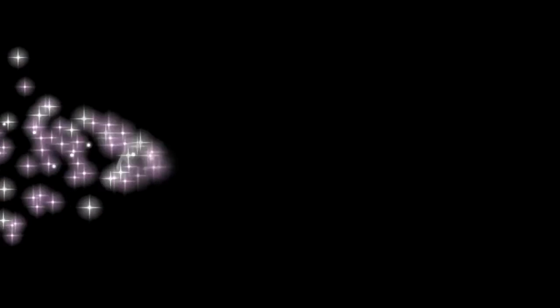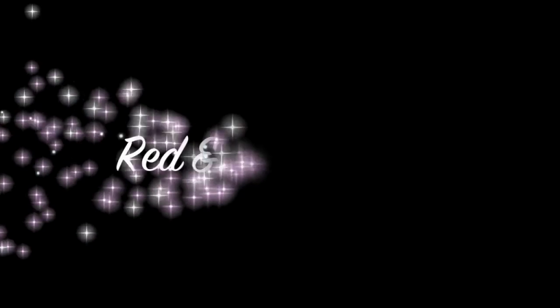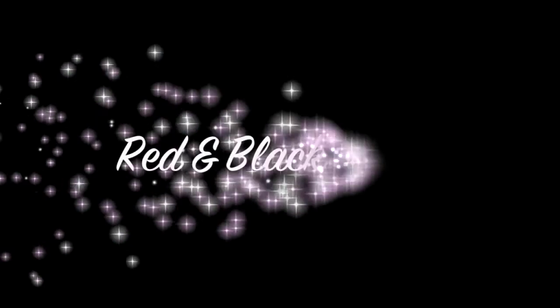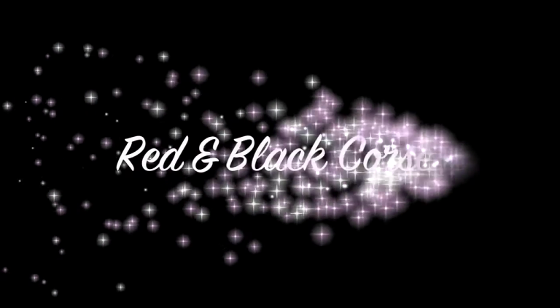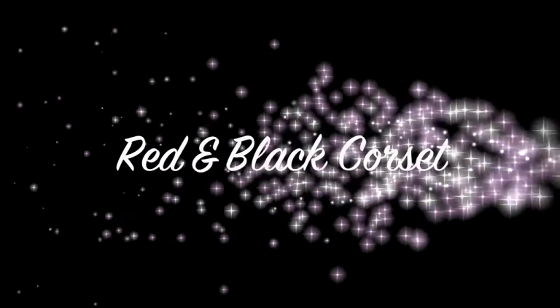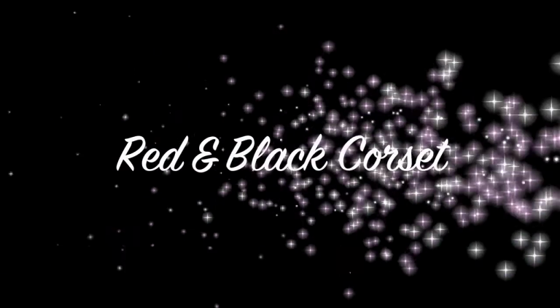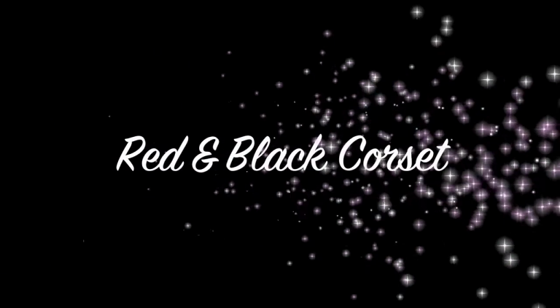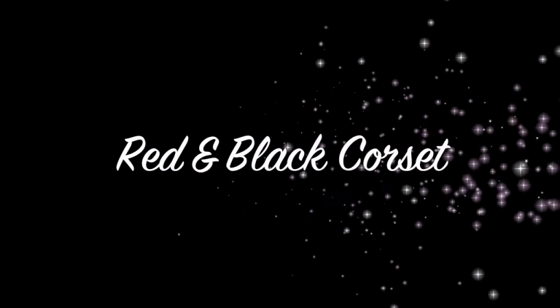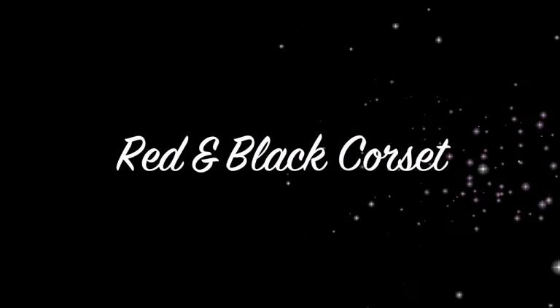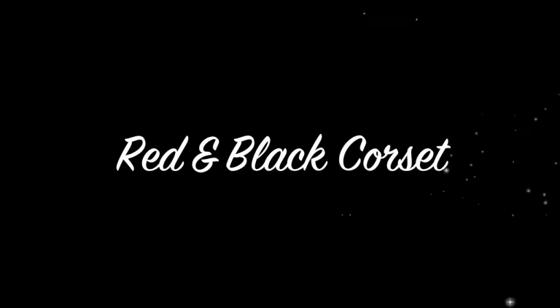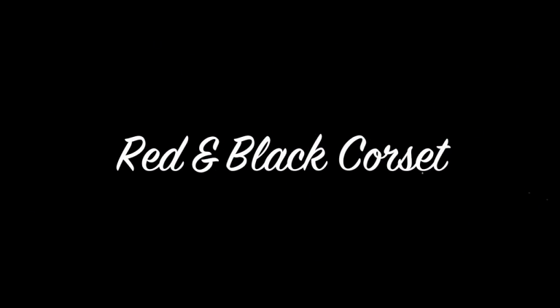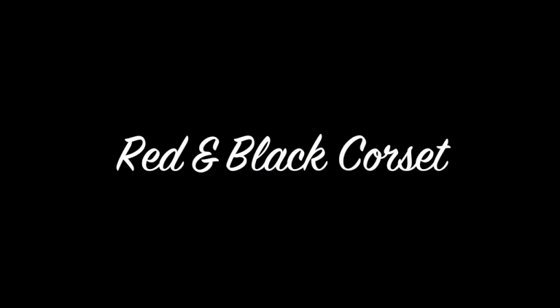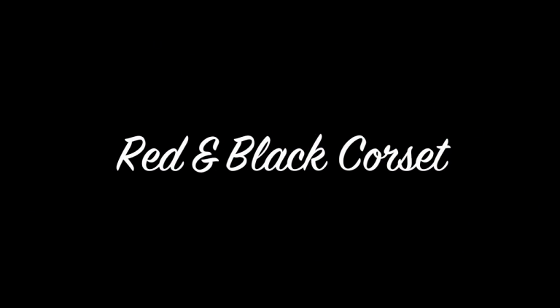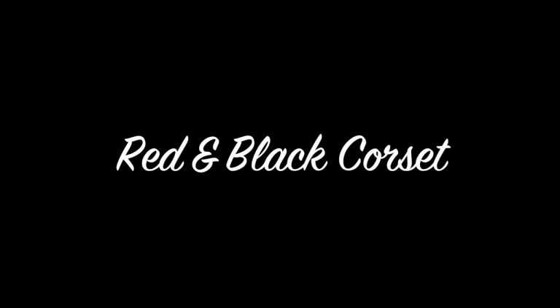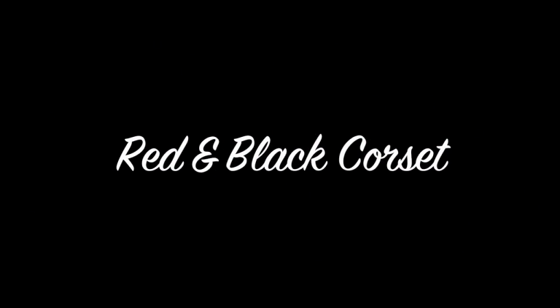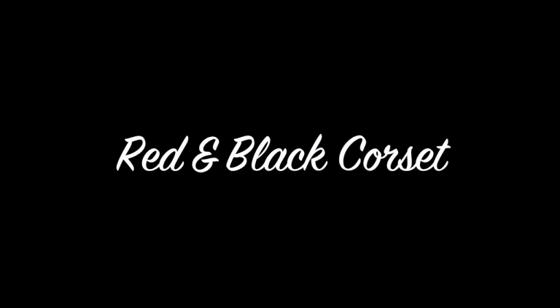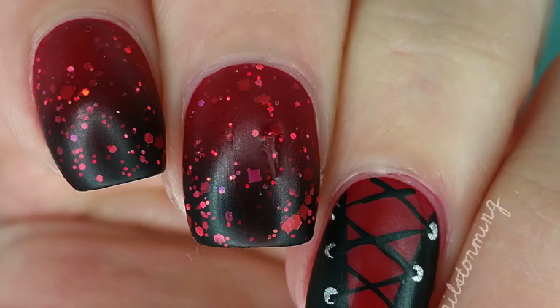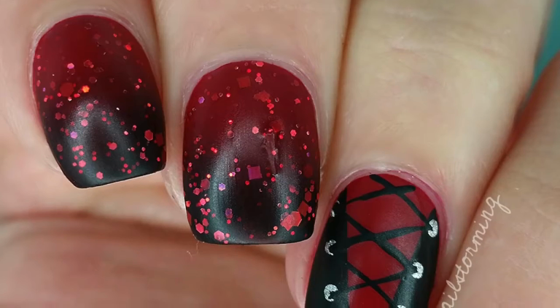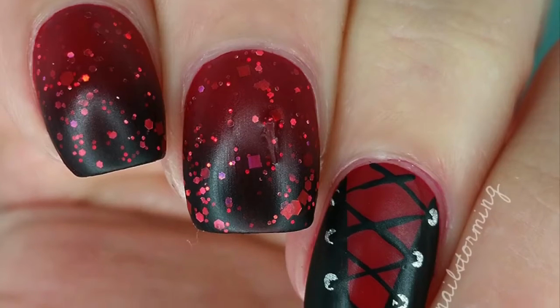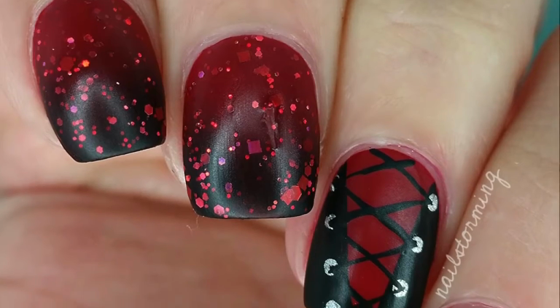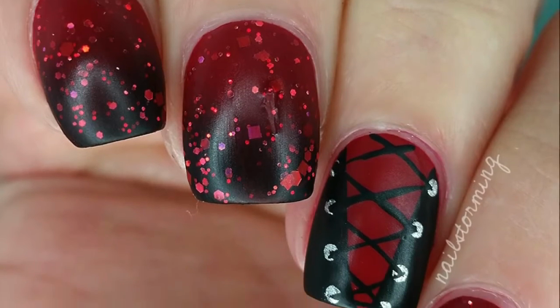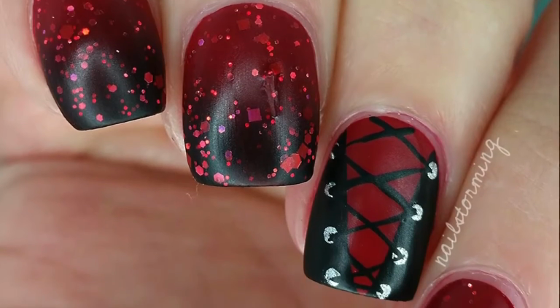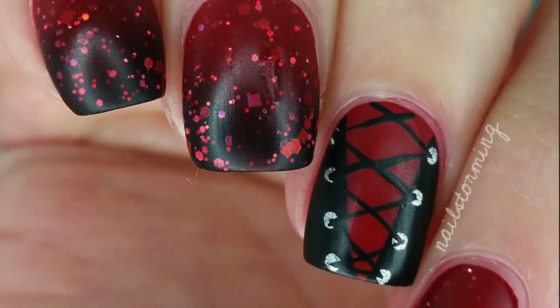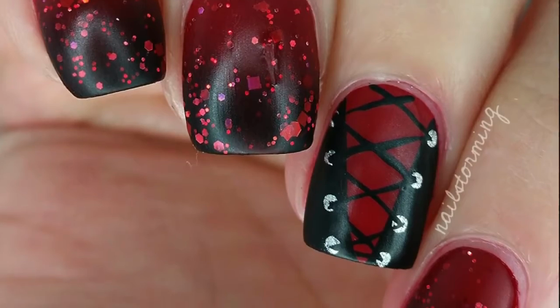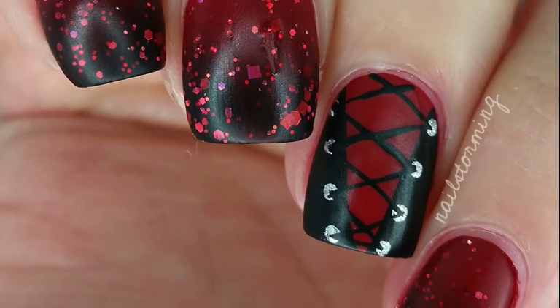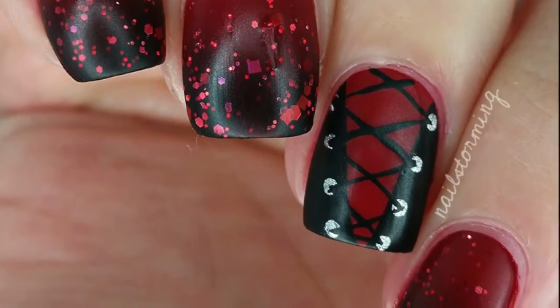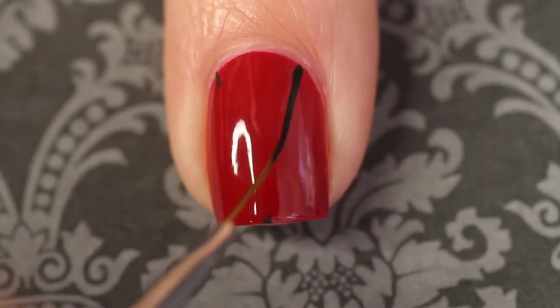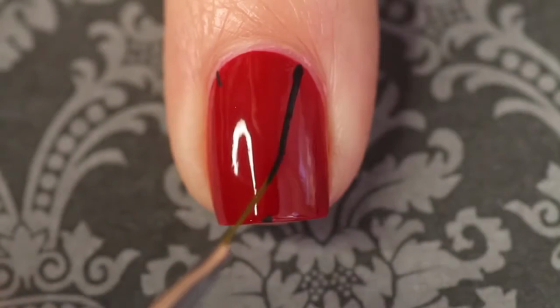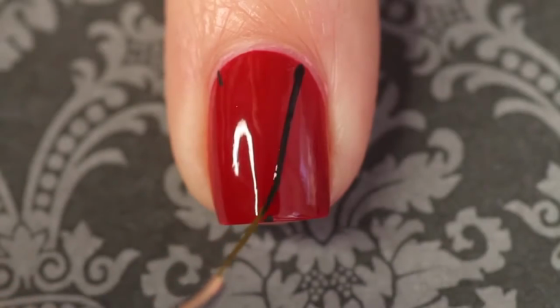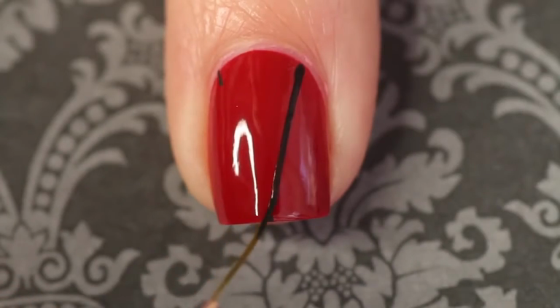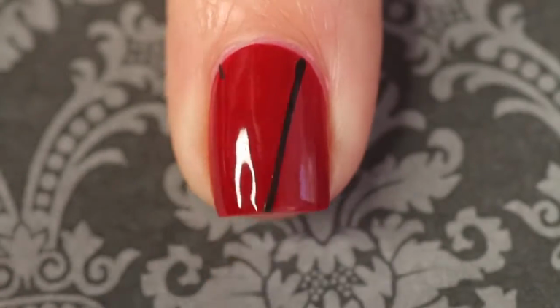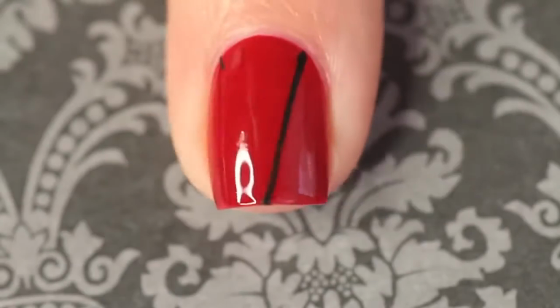Hey guys! Today we're going to do a red and black corset nail design. The red base that I'm using is Shall We Chalet by Essie.